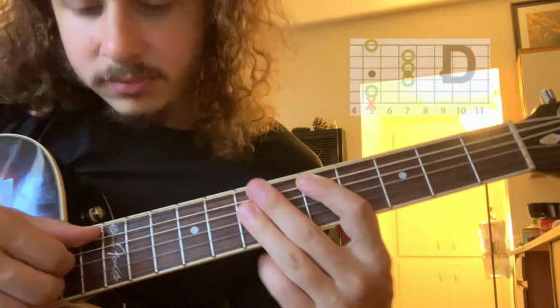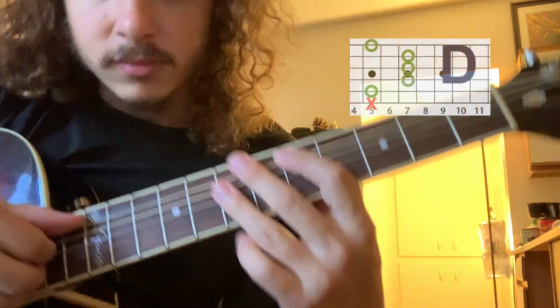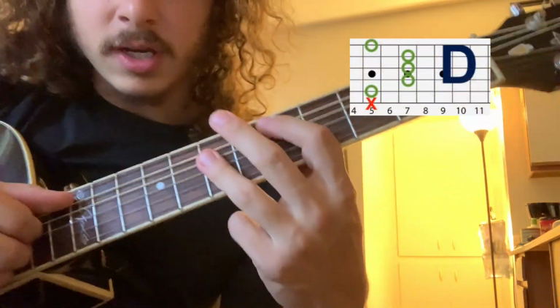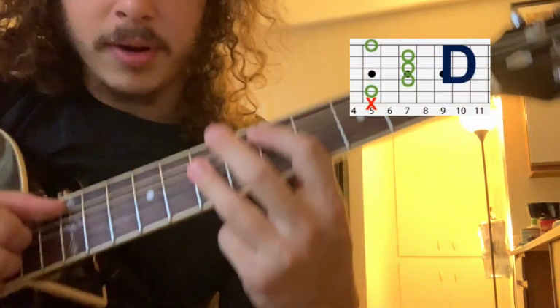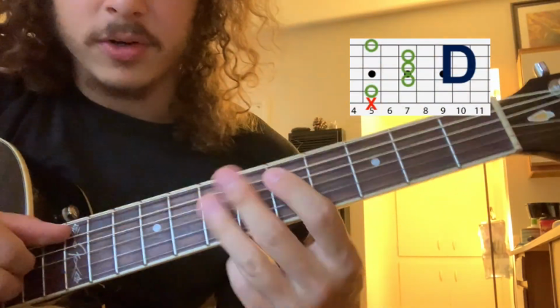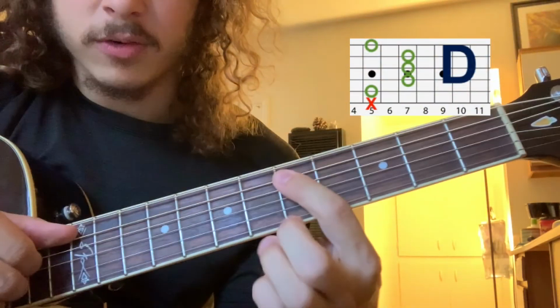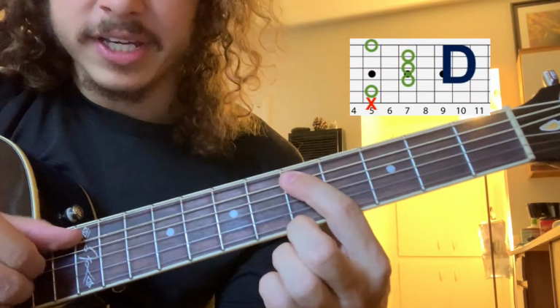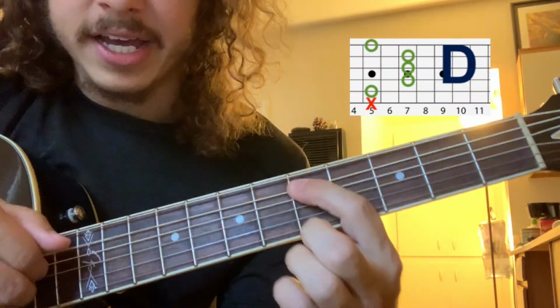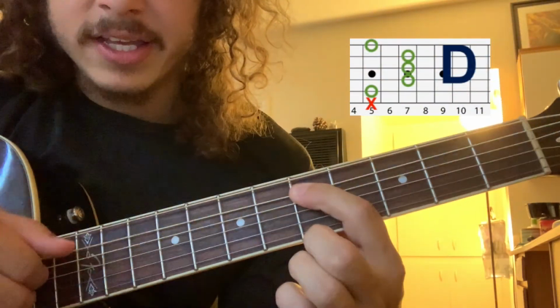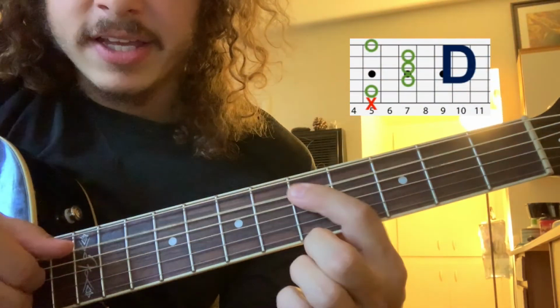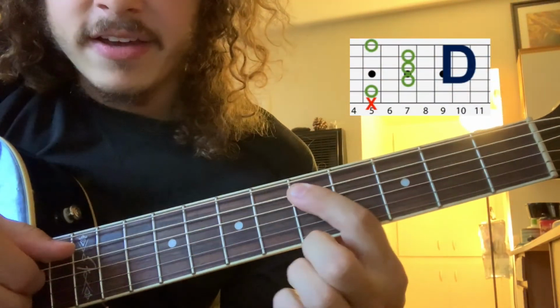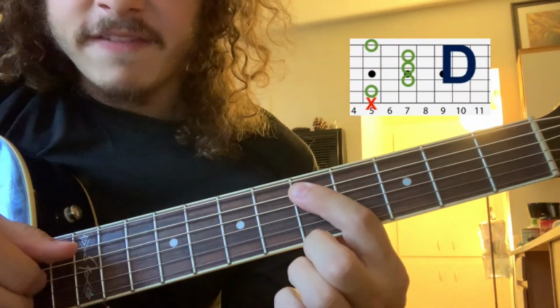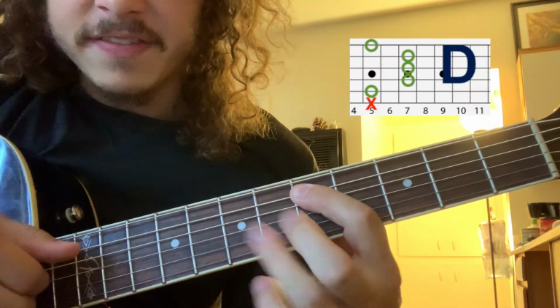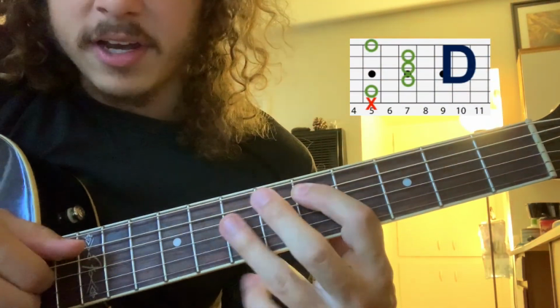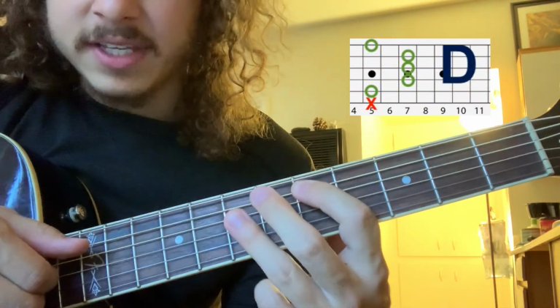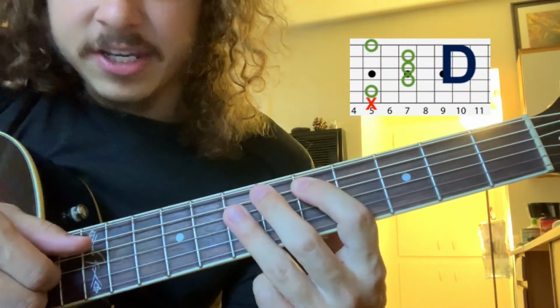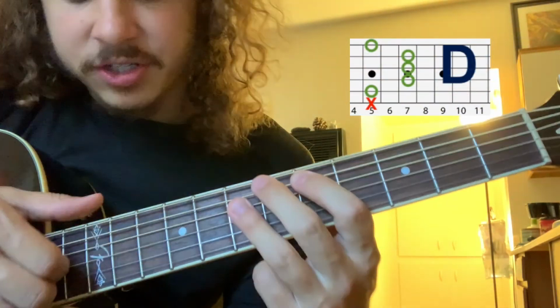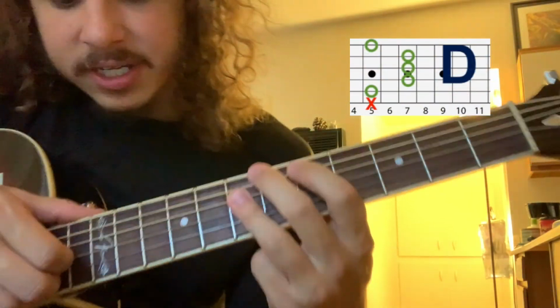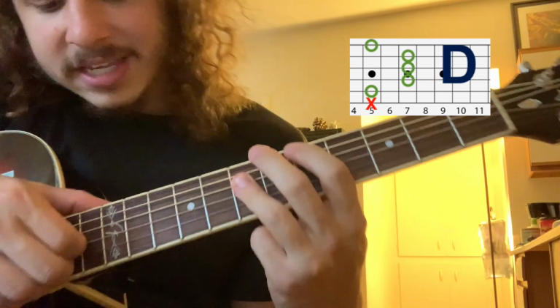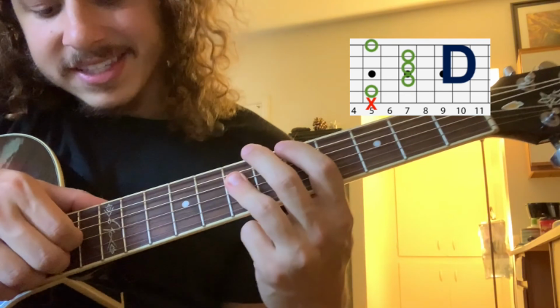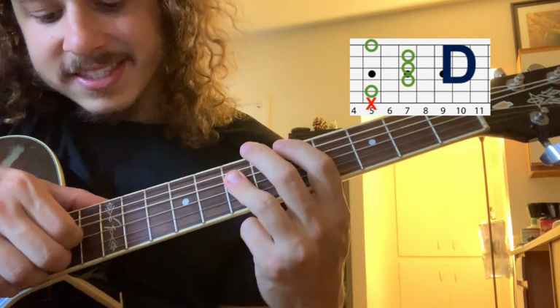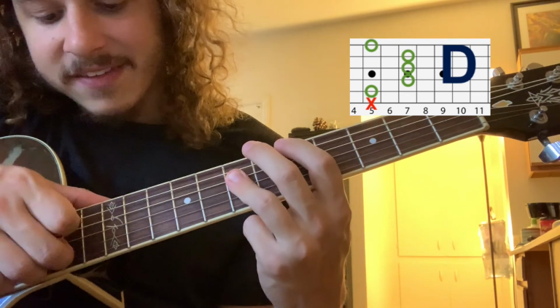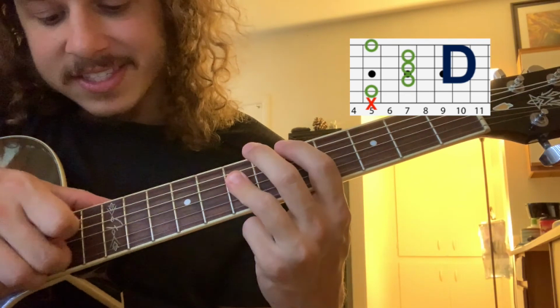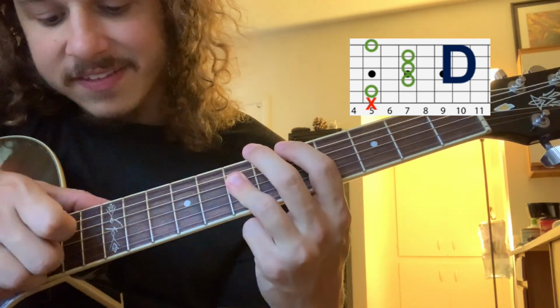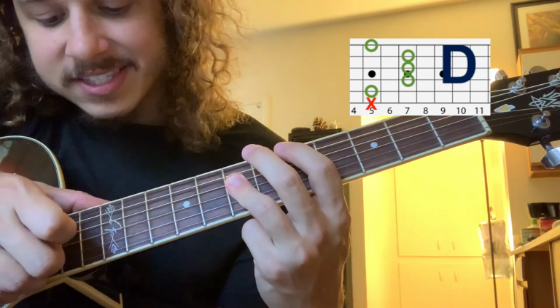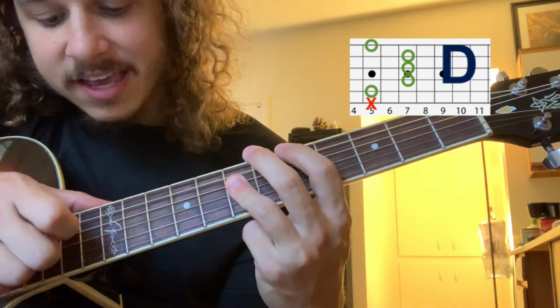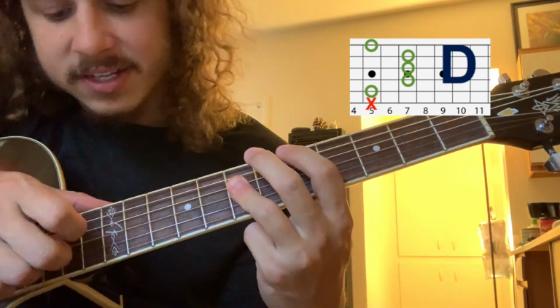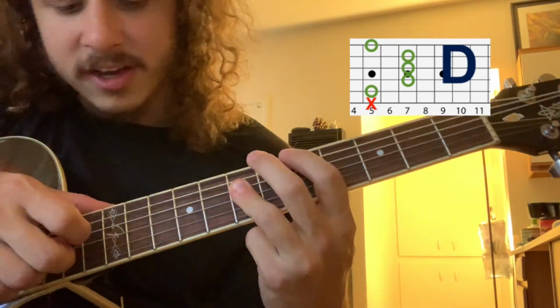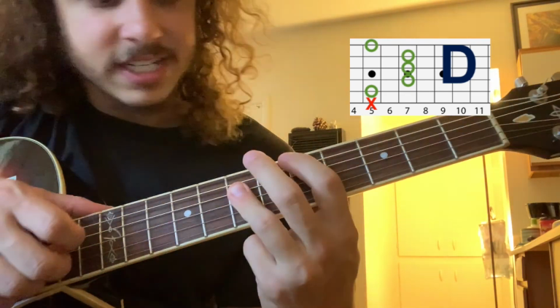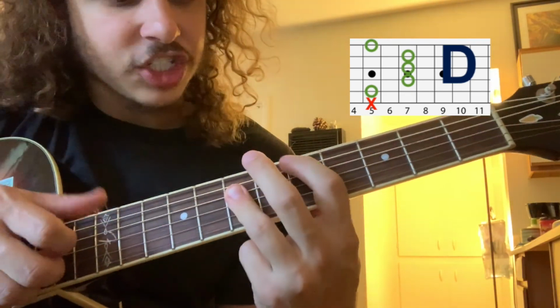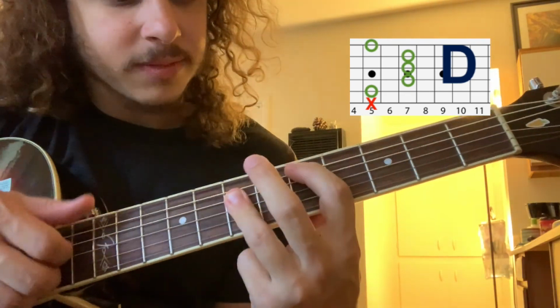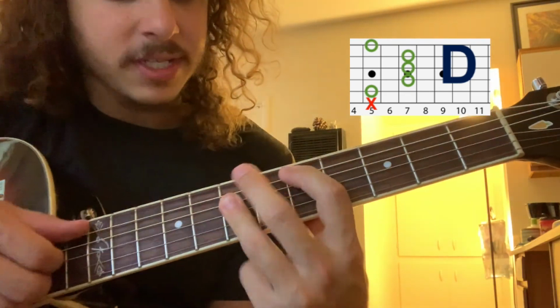A bar chord where you've got the 5th fret on the A string, and then 7, 7, 7 on D, G, and B.